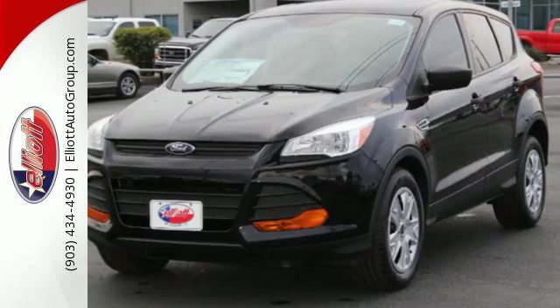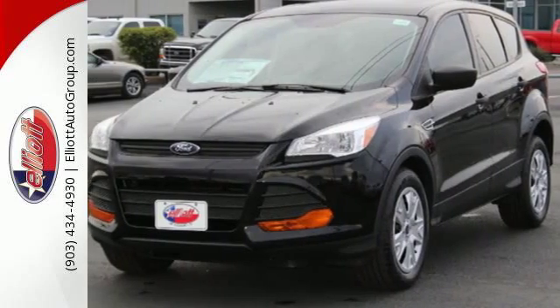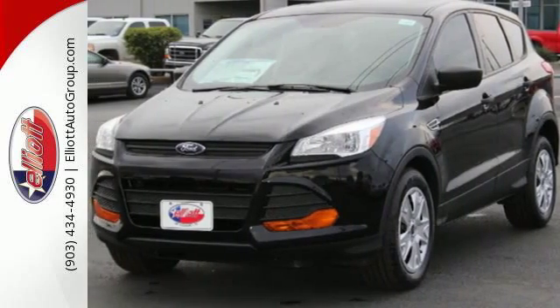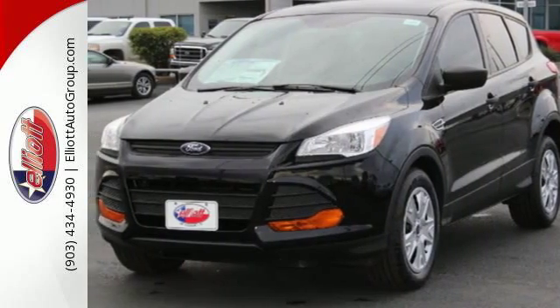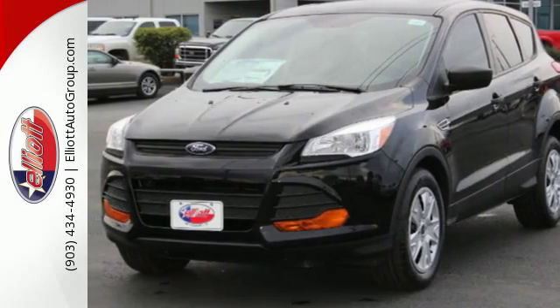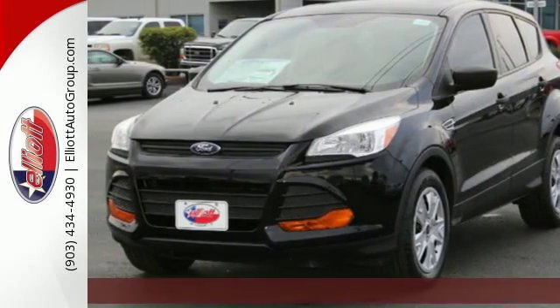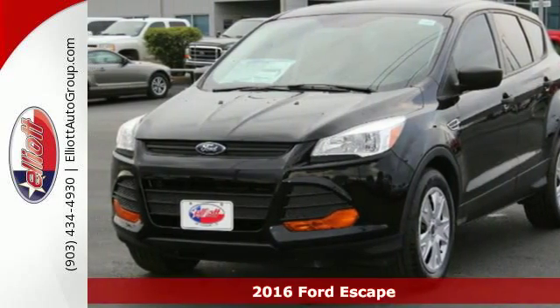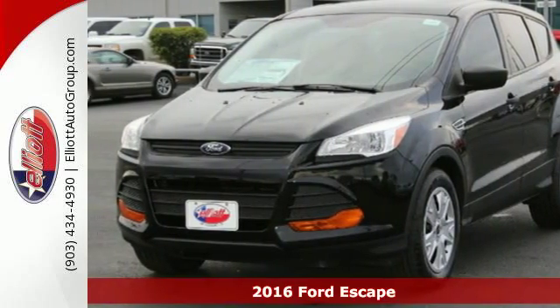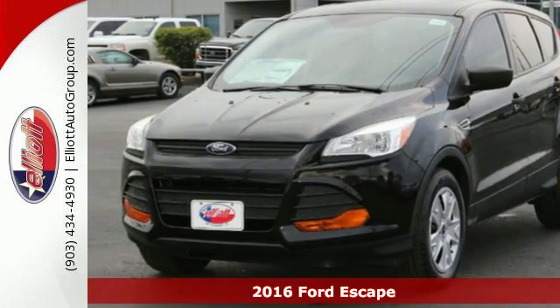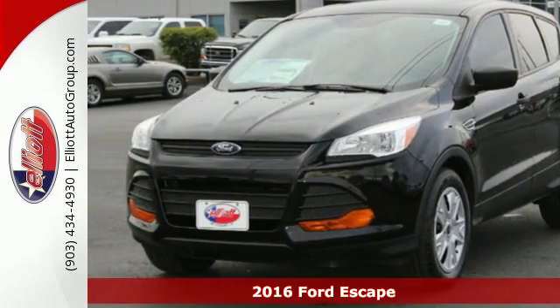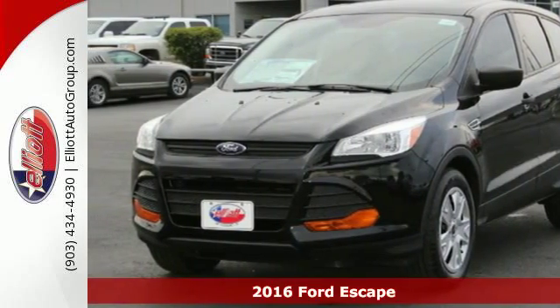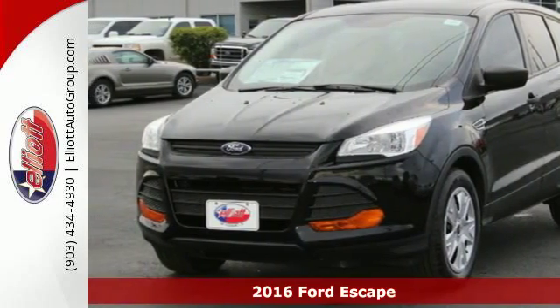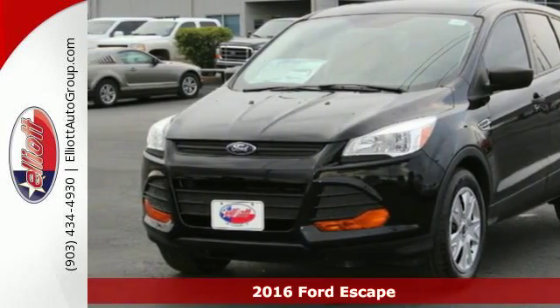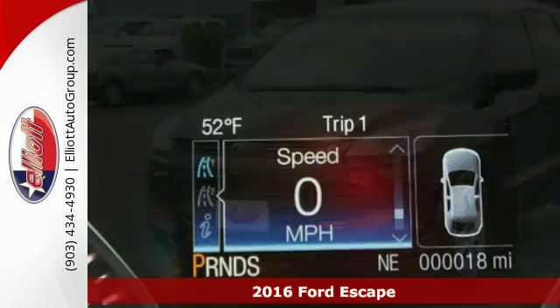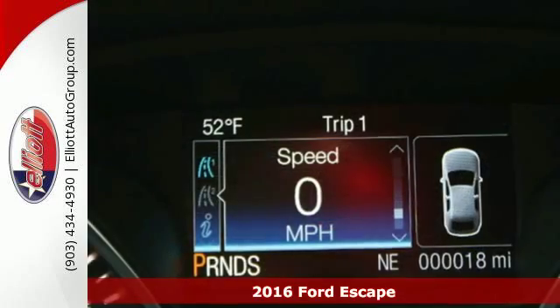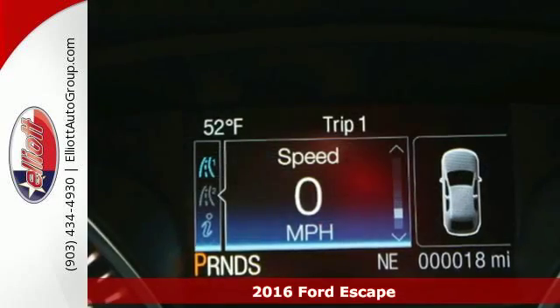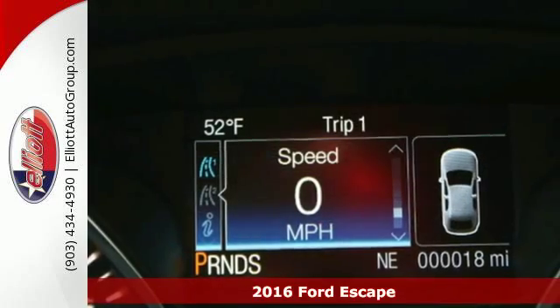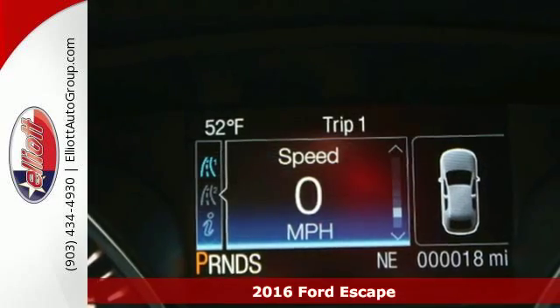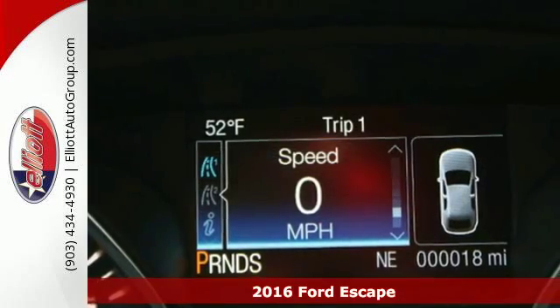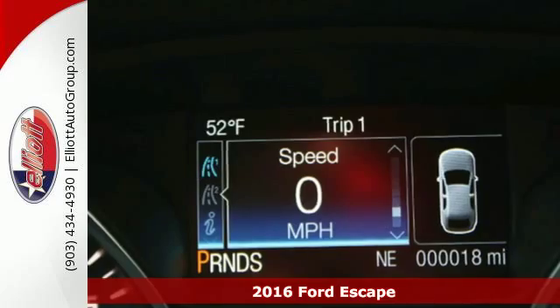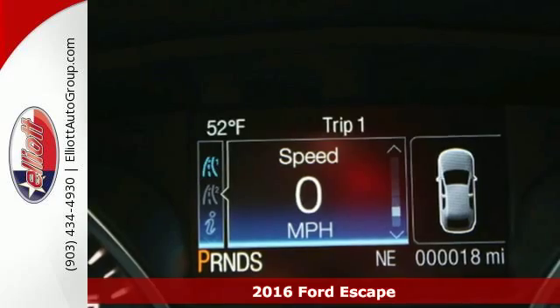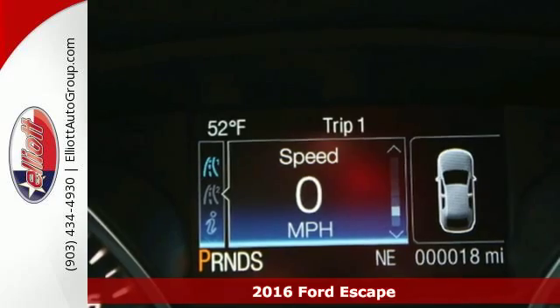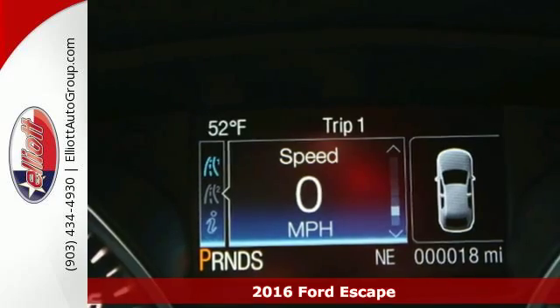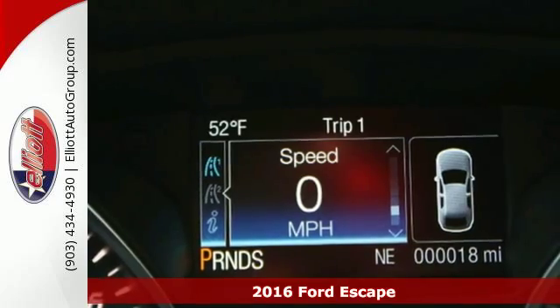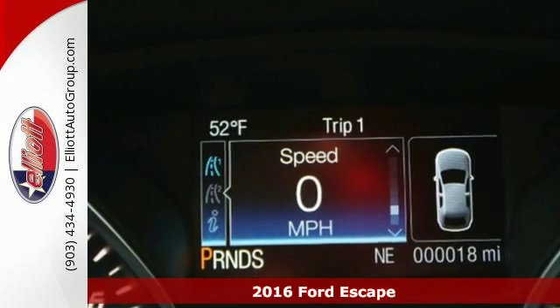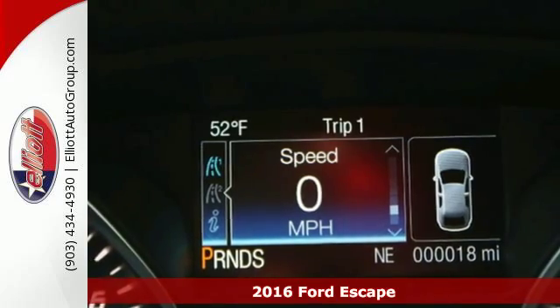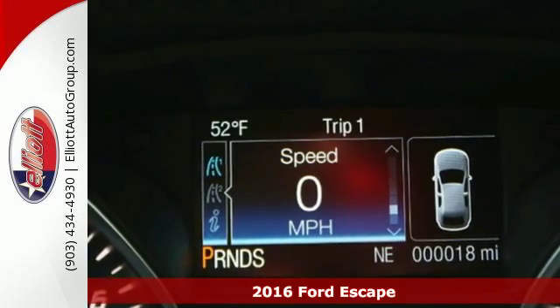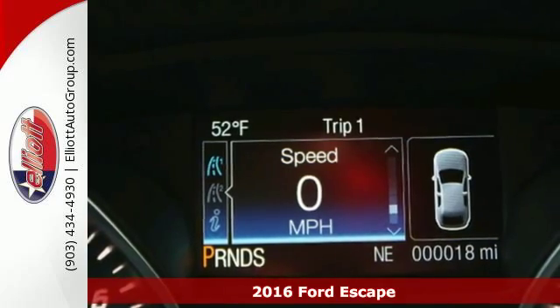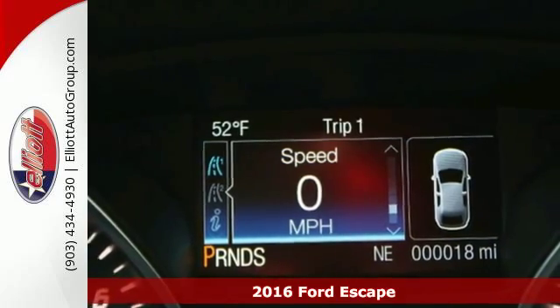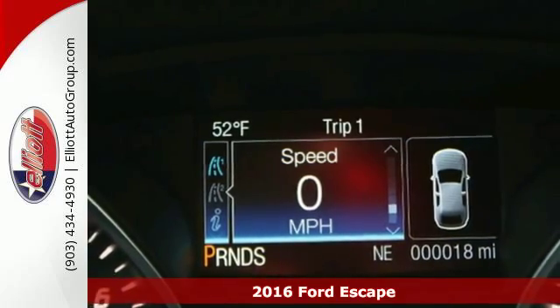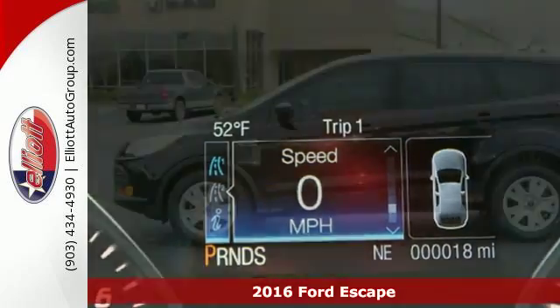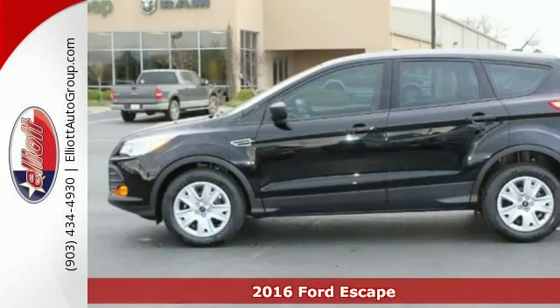Here's a 2016 Ford Escape. Forget about where you're going, because in this Escape, it's all about the journey.